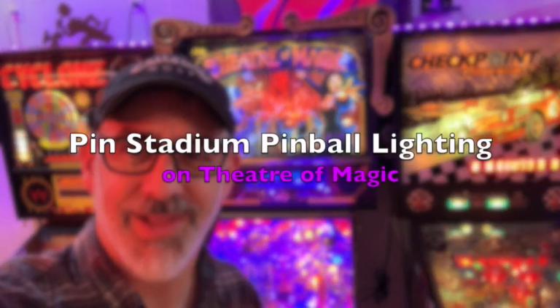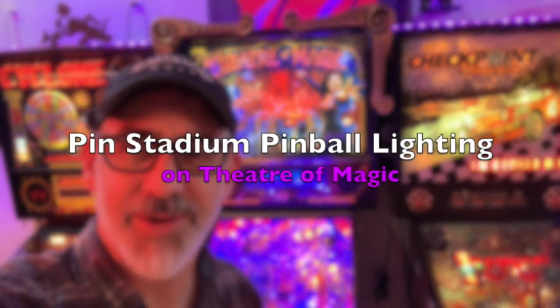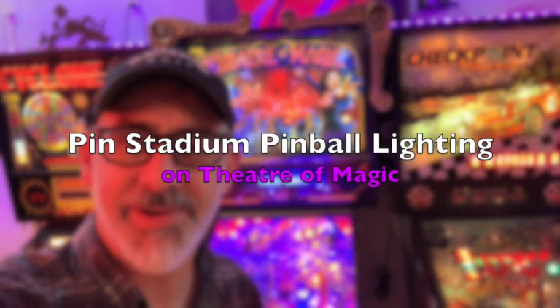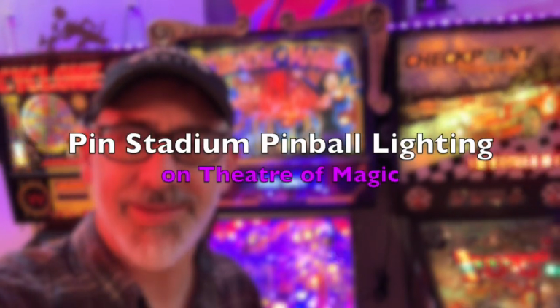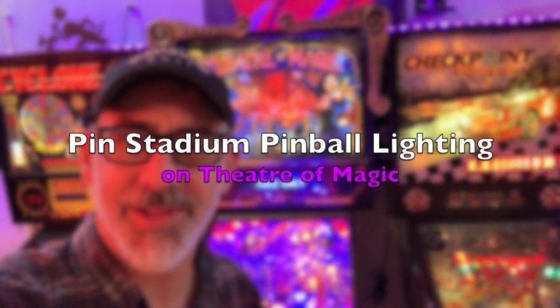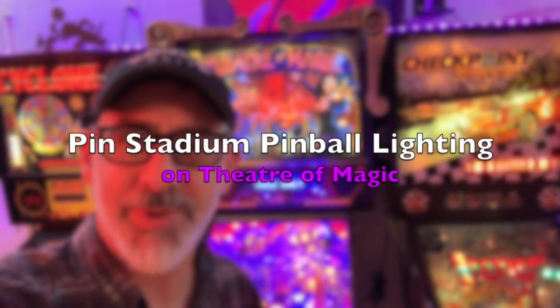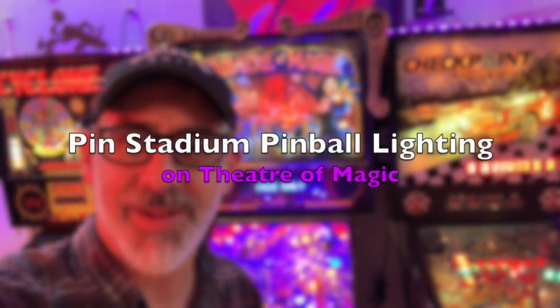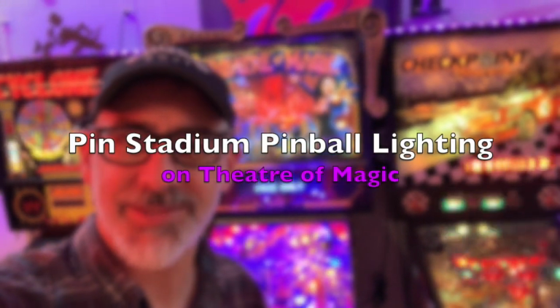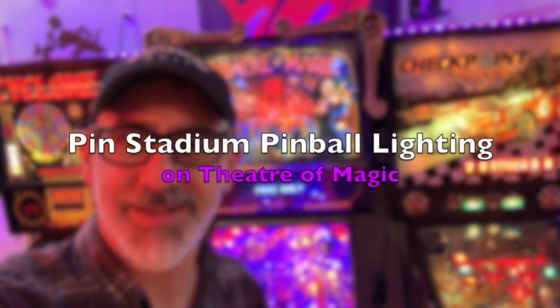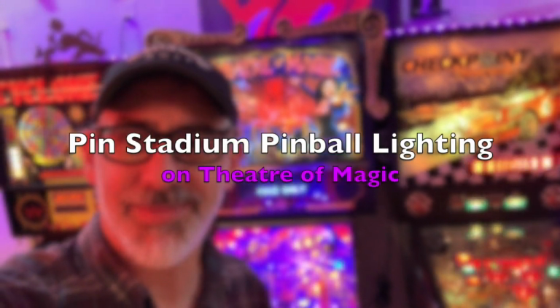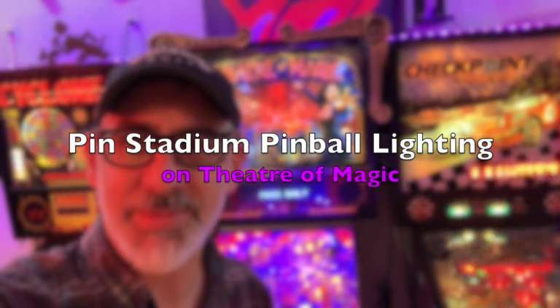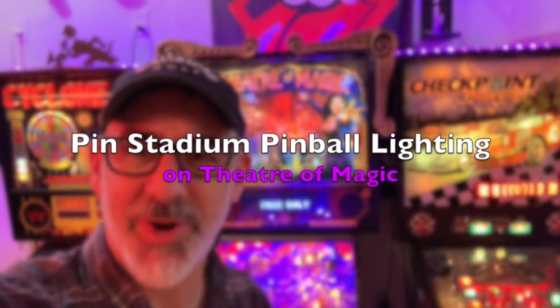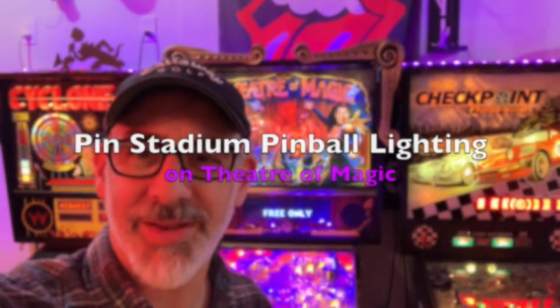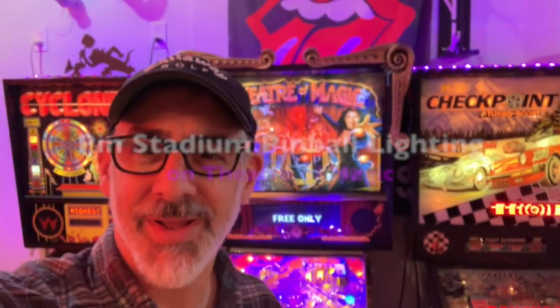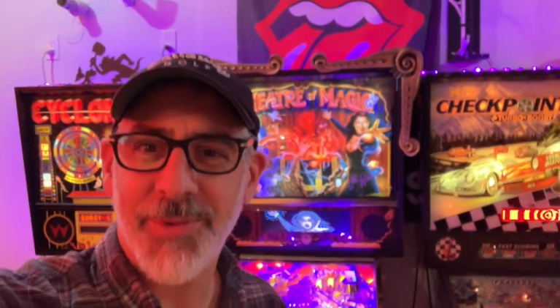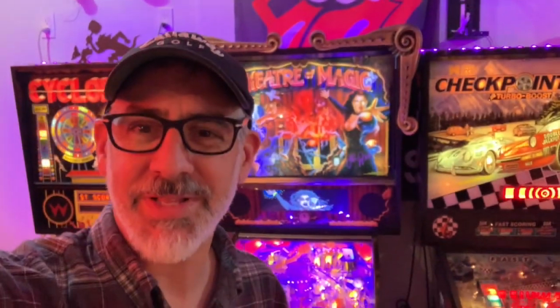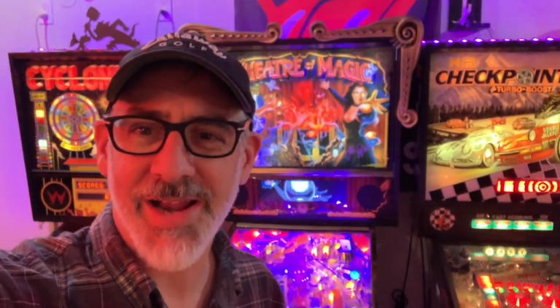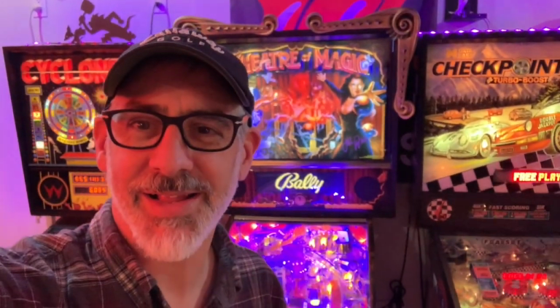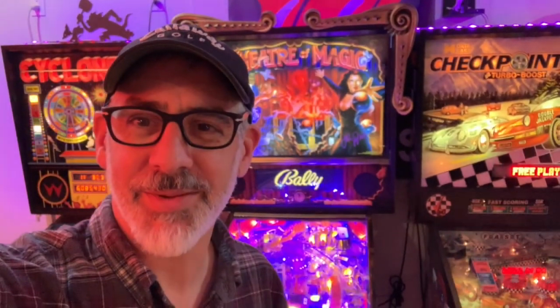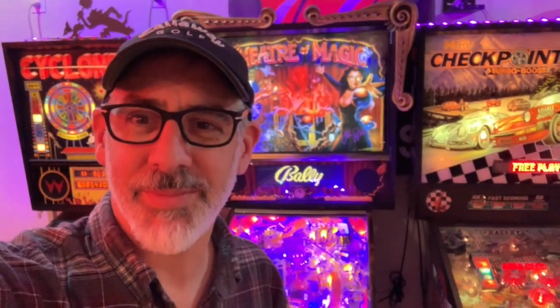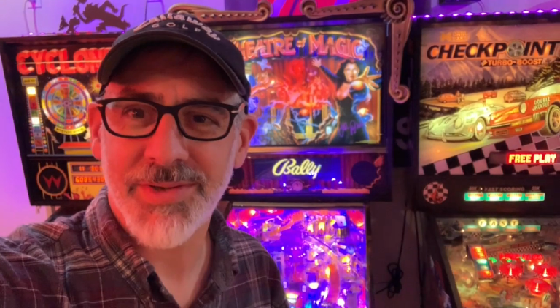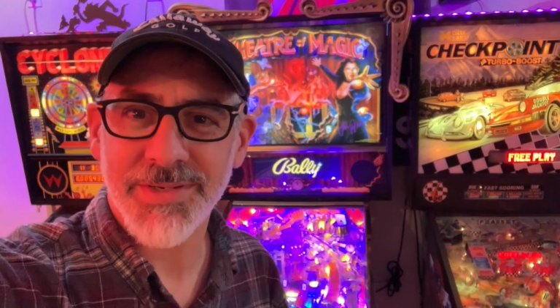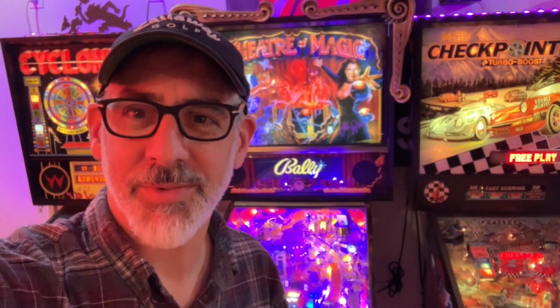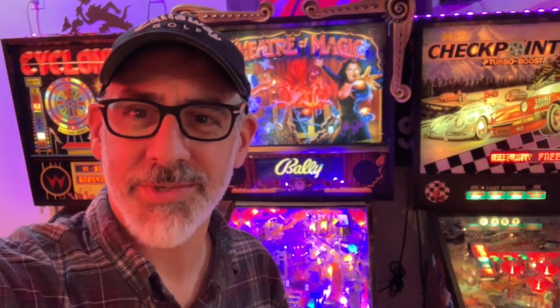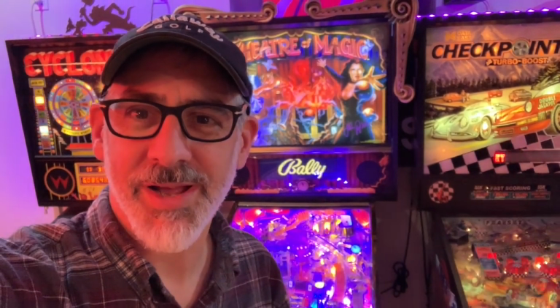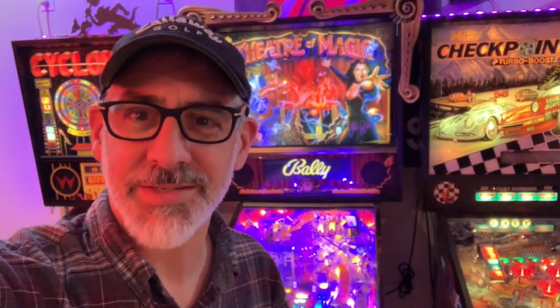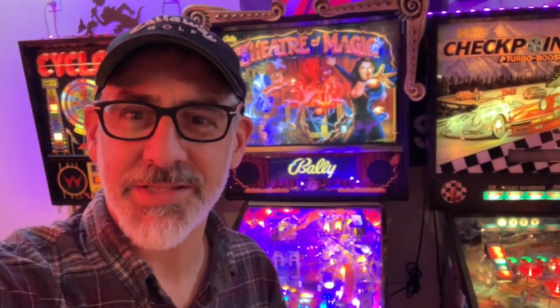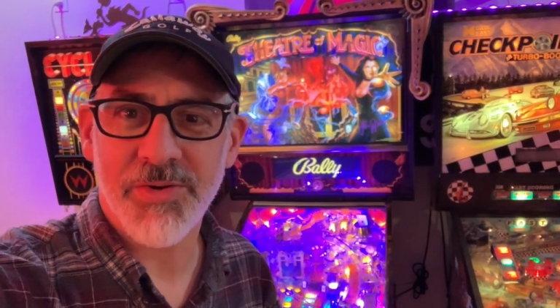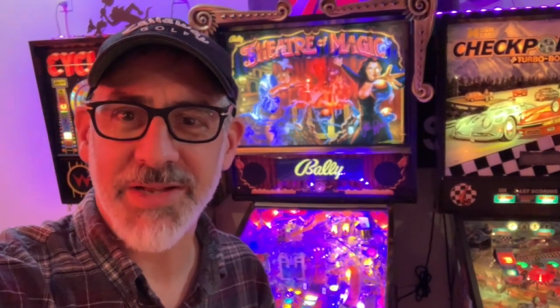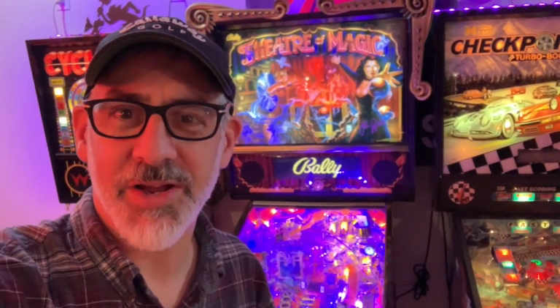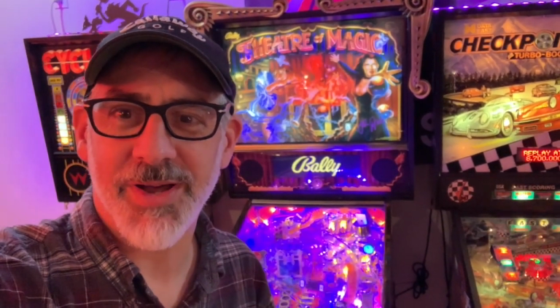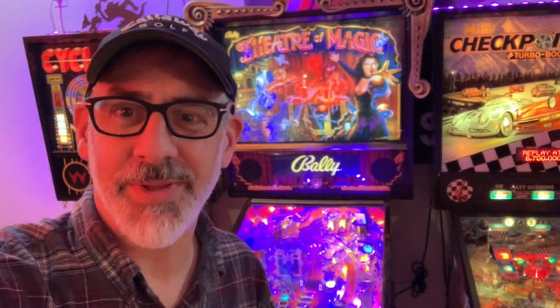Hello Internet. Hello Pinballers. My name is Brian. I recently got into collecting pinball machines and one of the ones I got is this Theater of Magic here behind me.